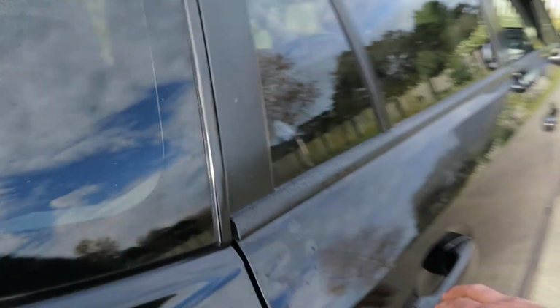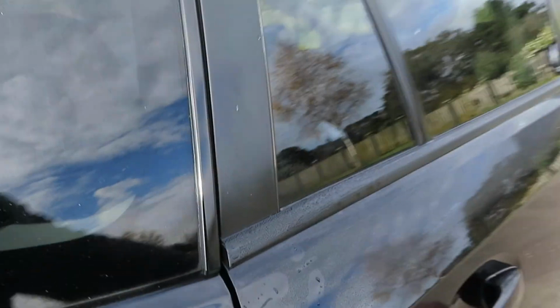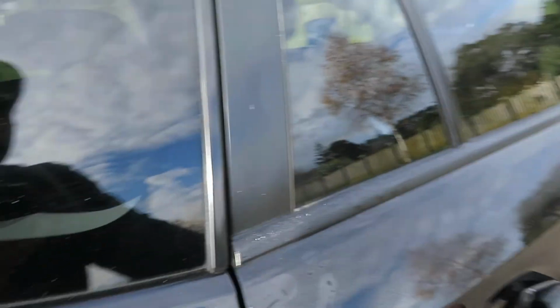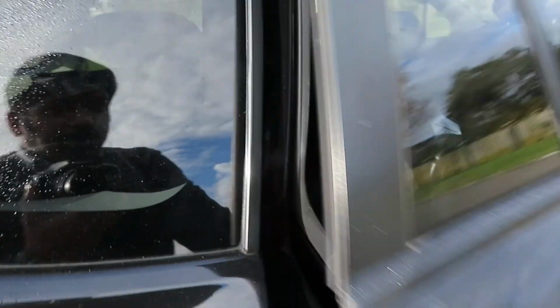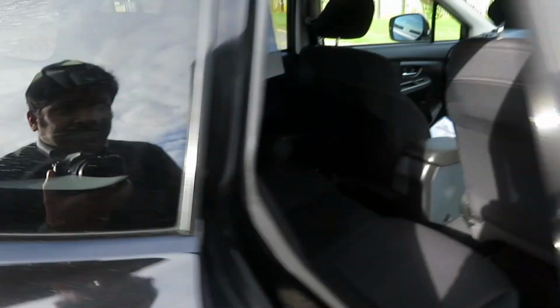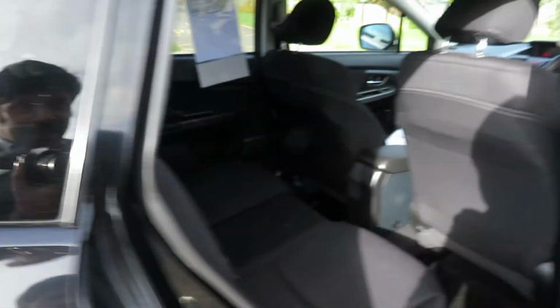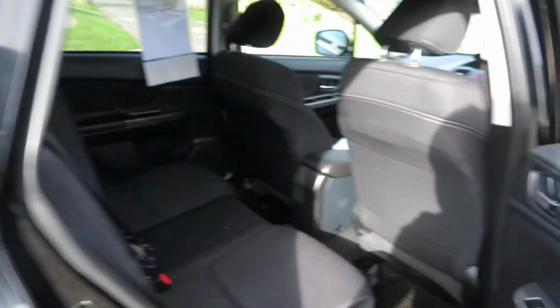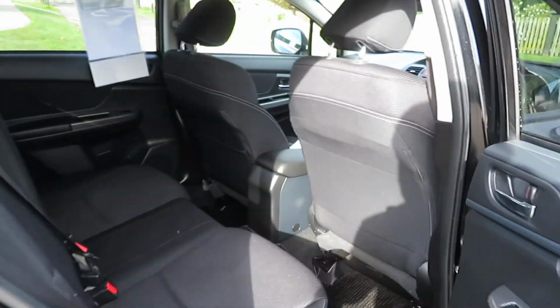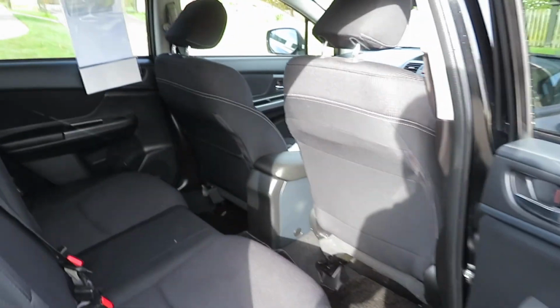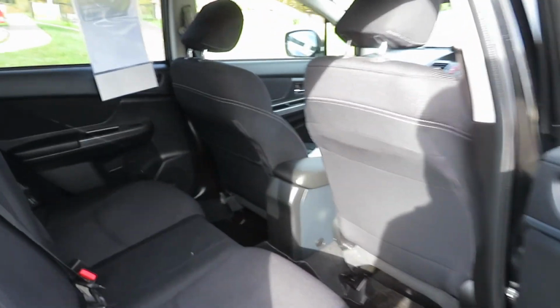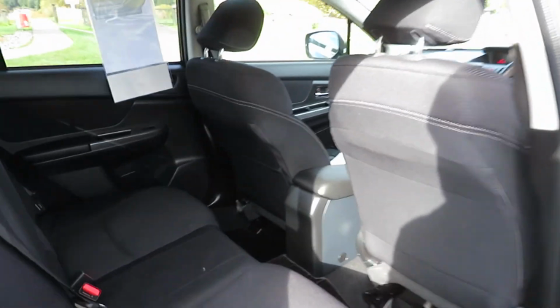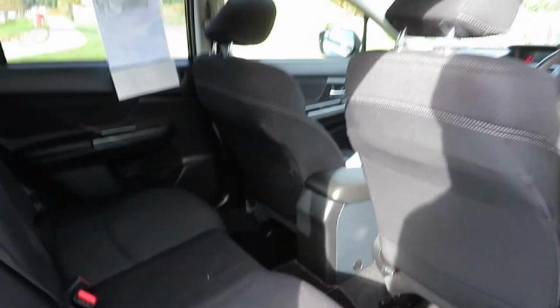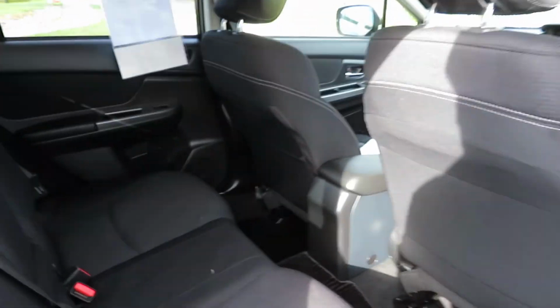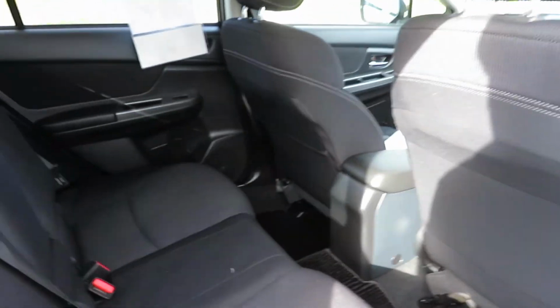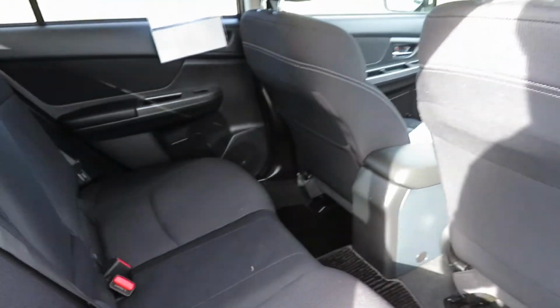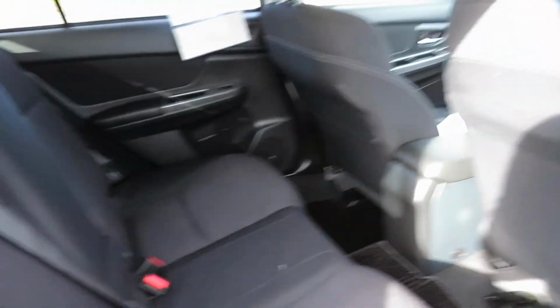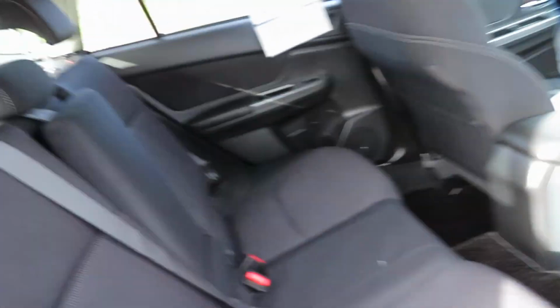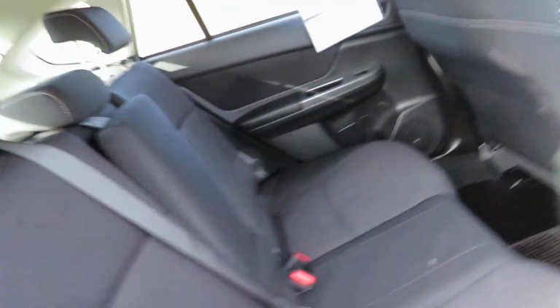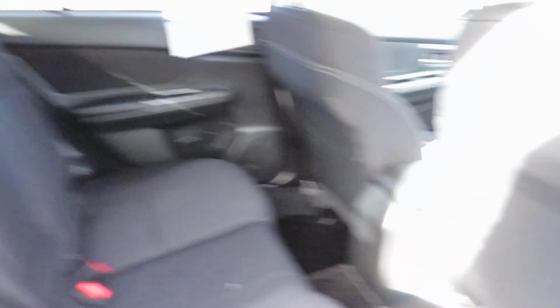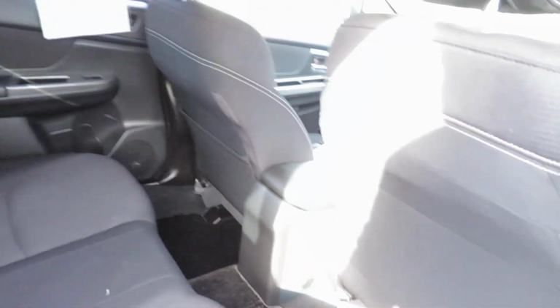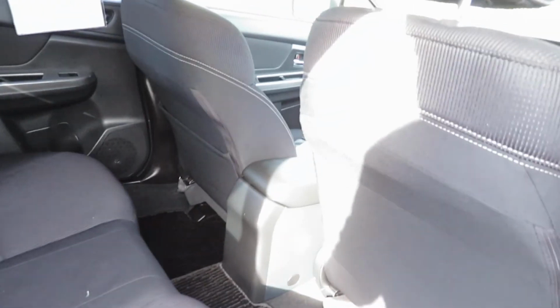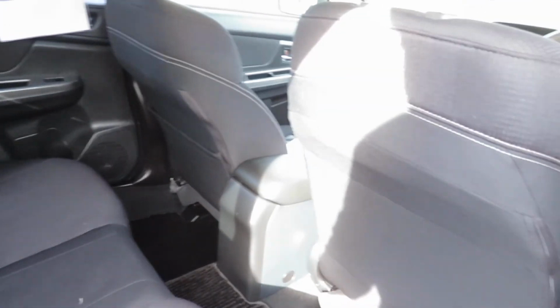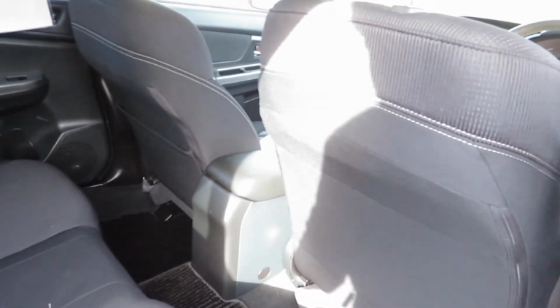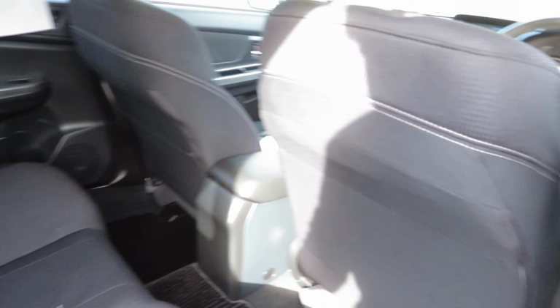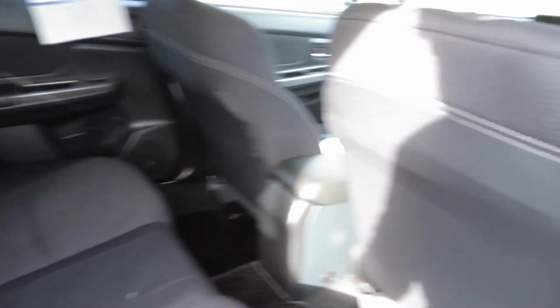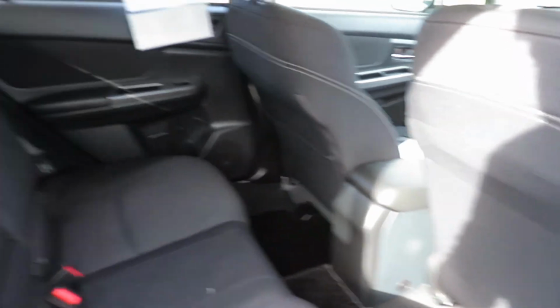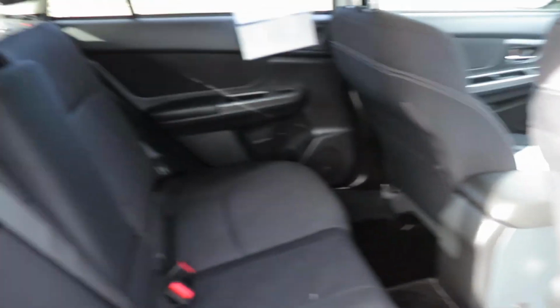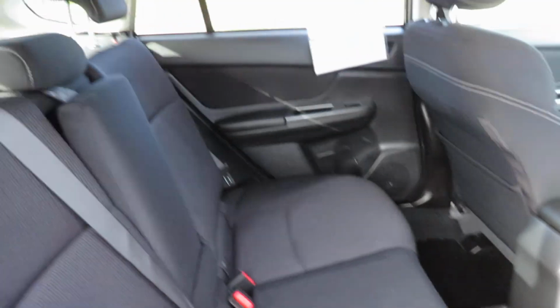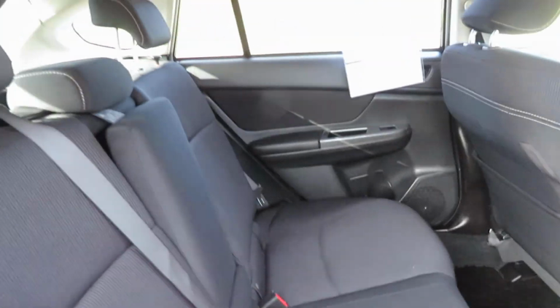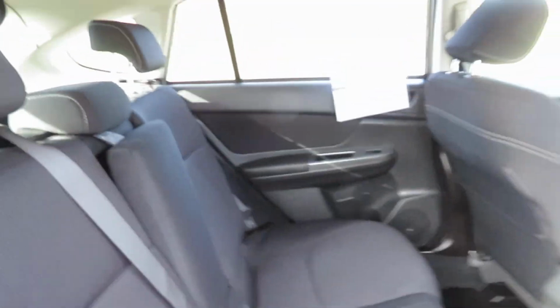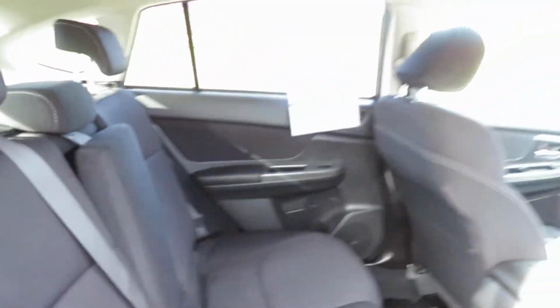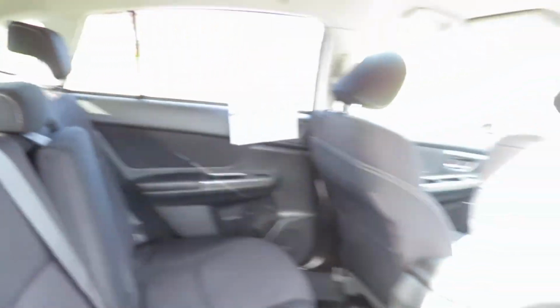Coming to inside — very good seats, comfortable seating position, good leg room, and diagonal seat belts.